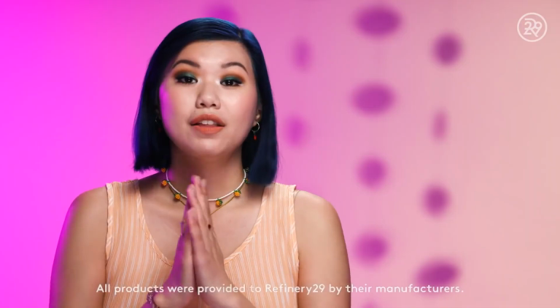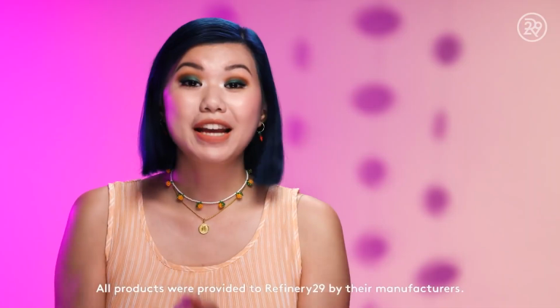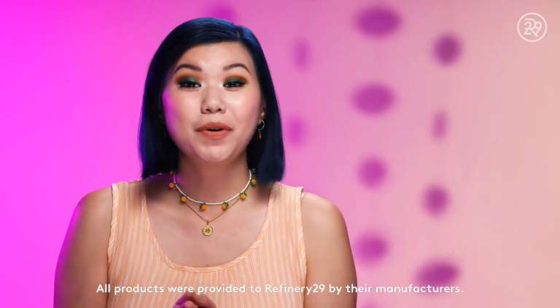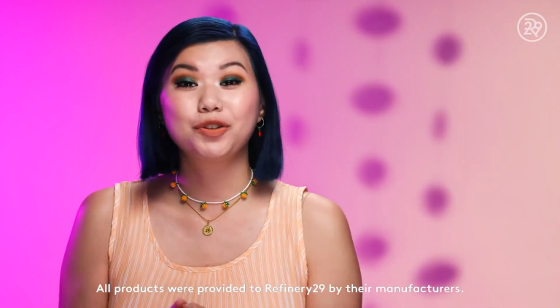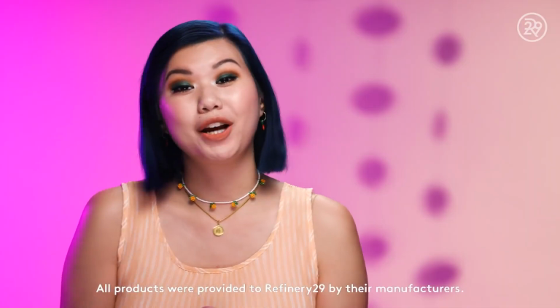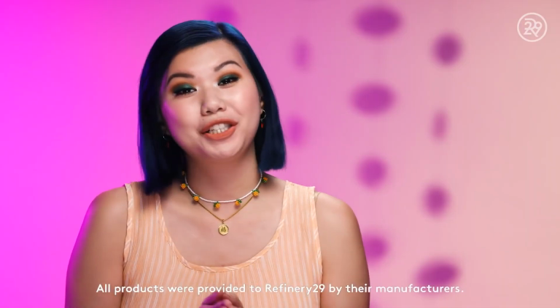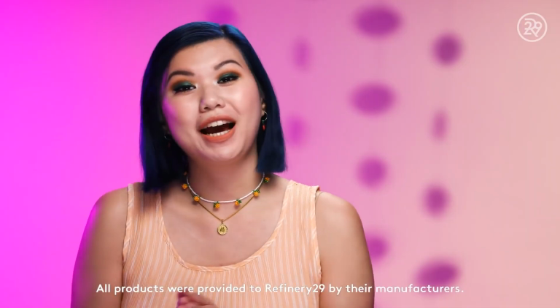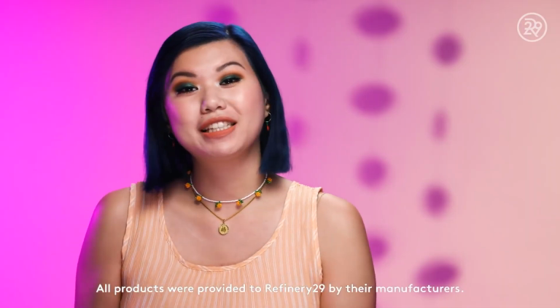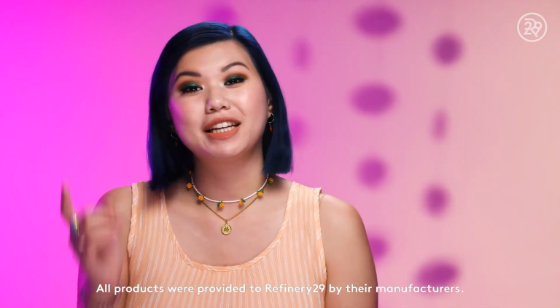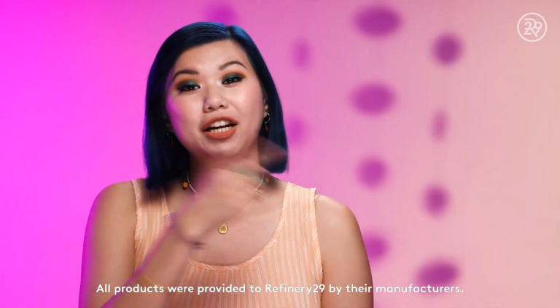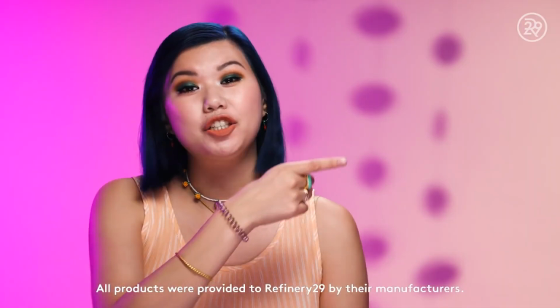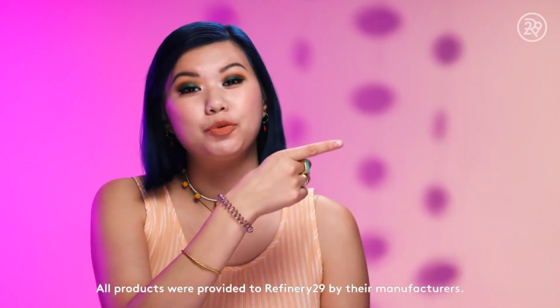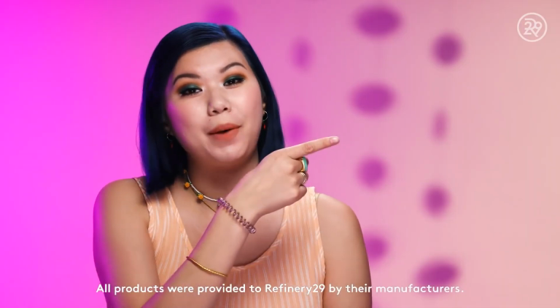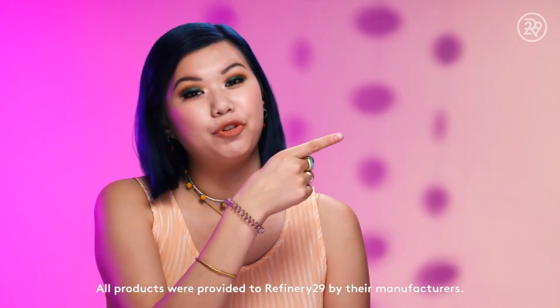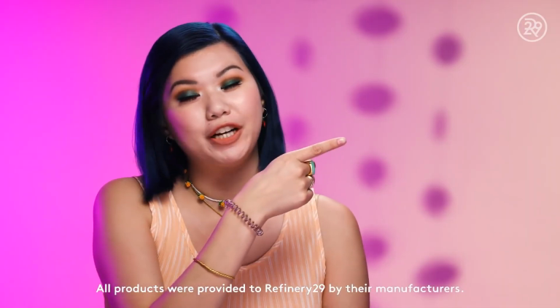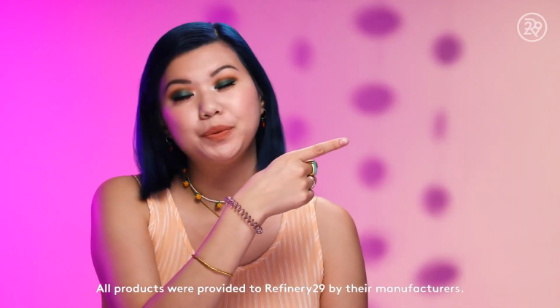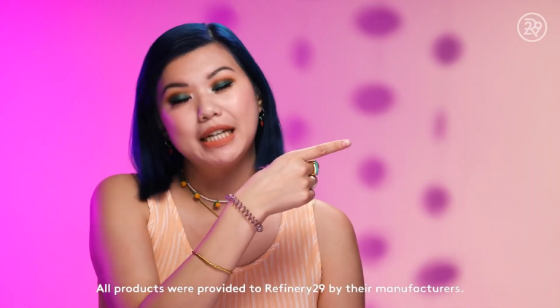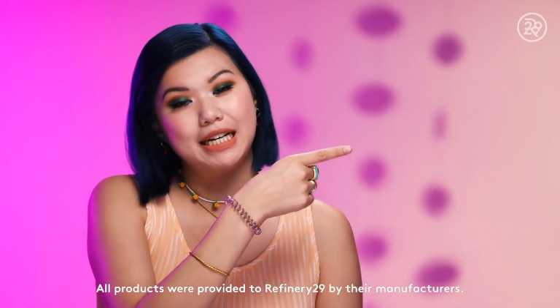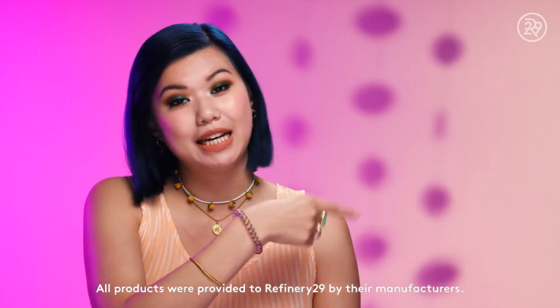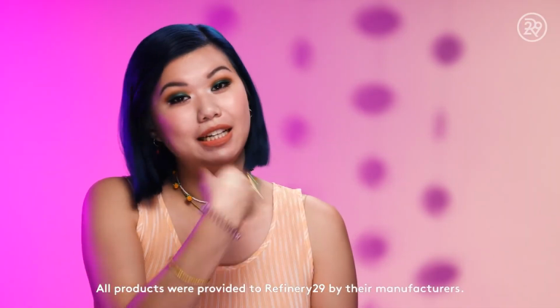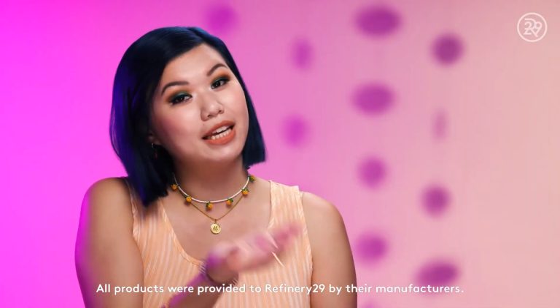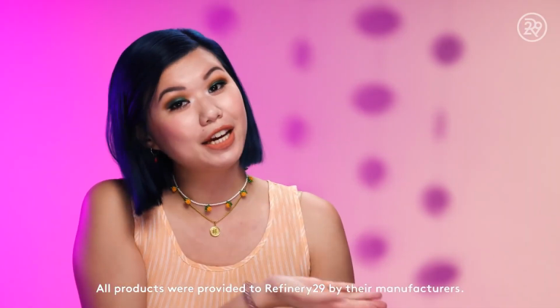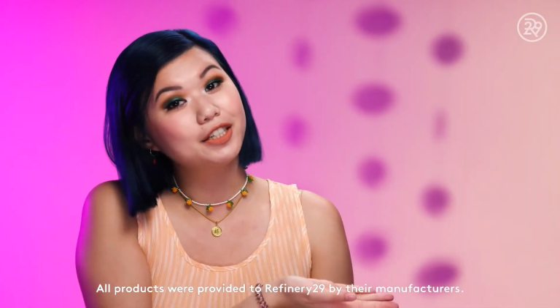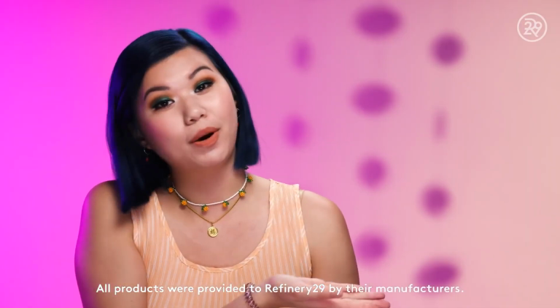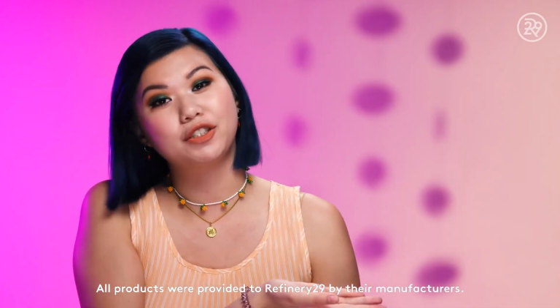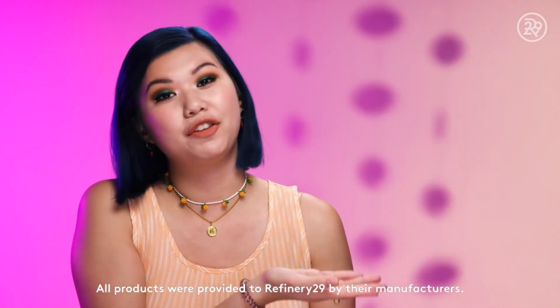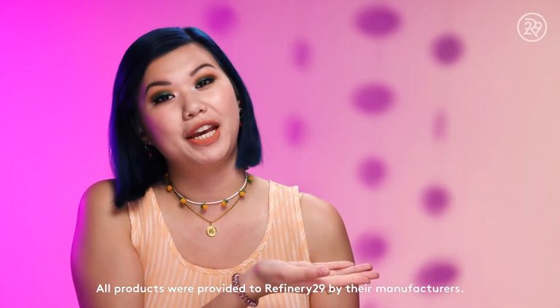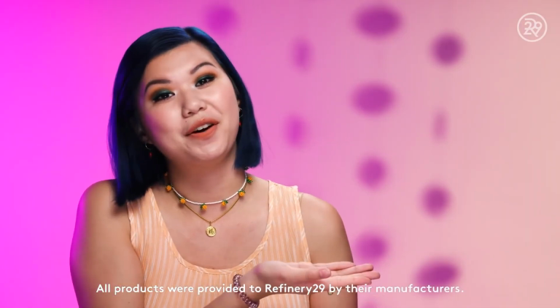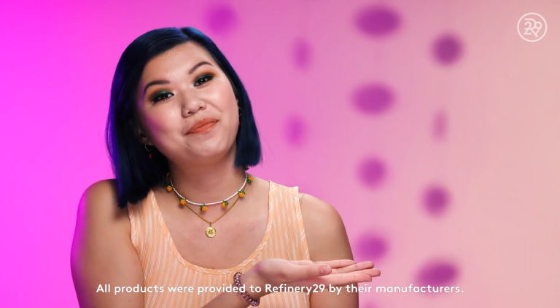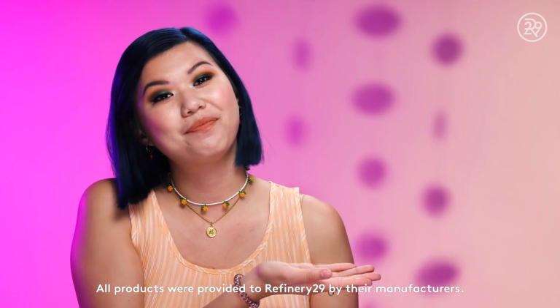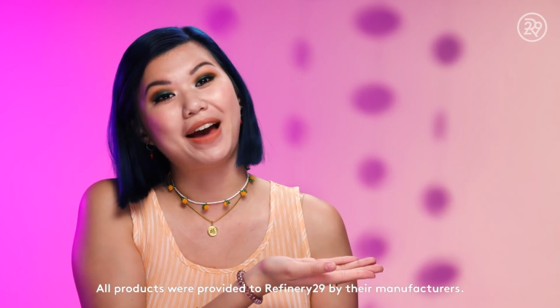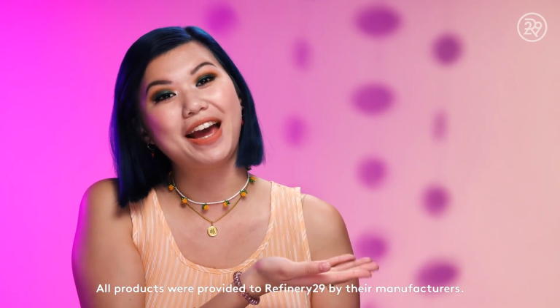Thanks so much for watching, guys. Click here to subscribe to Refinery29 and click here to watch another video. Bye.